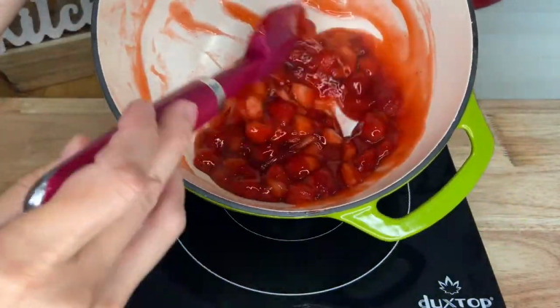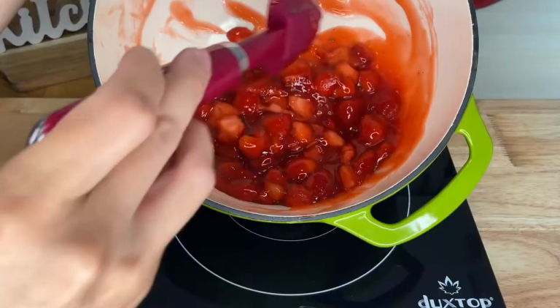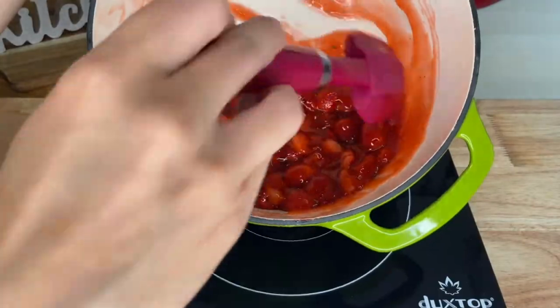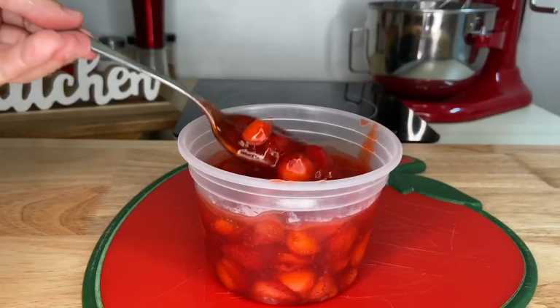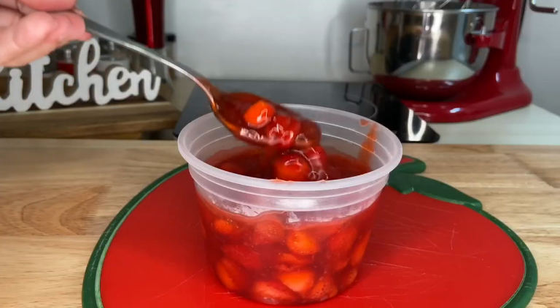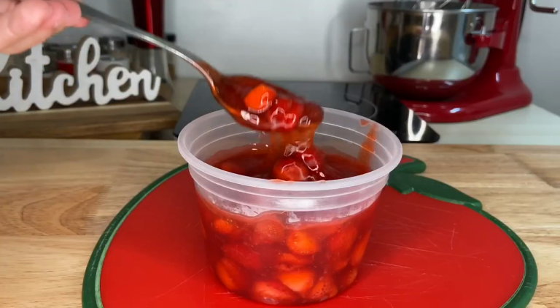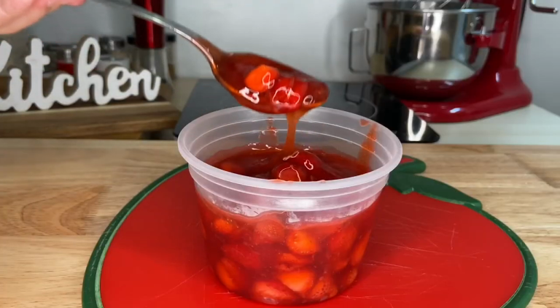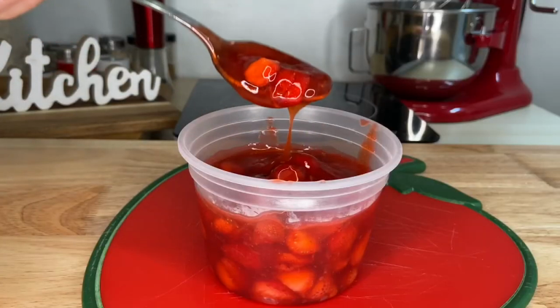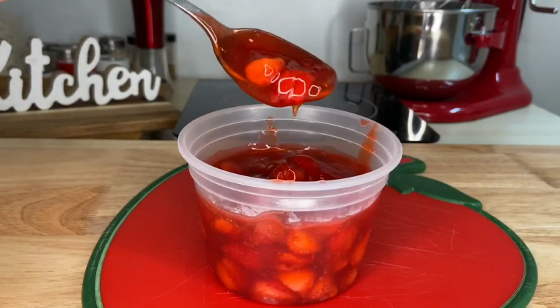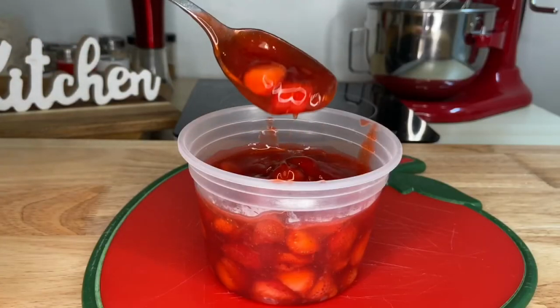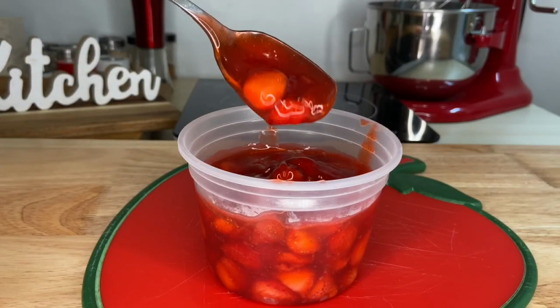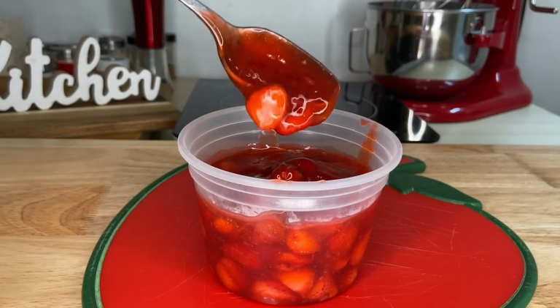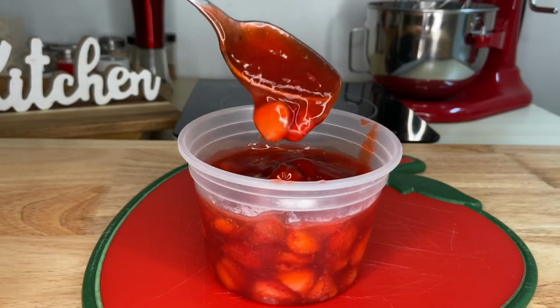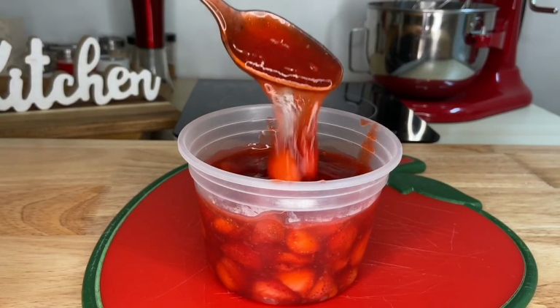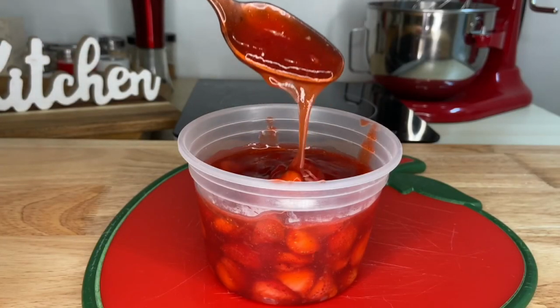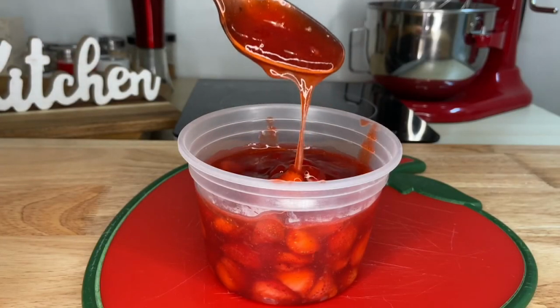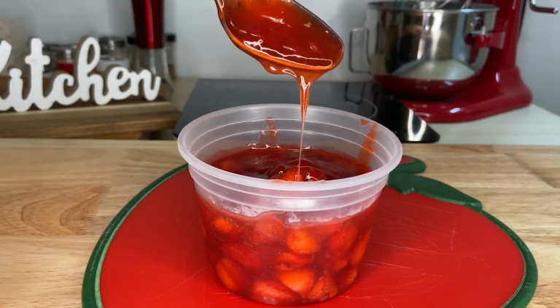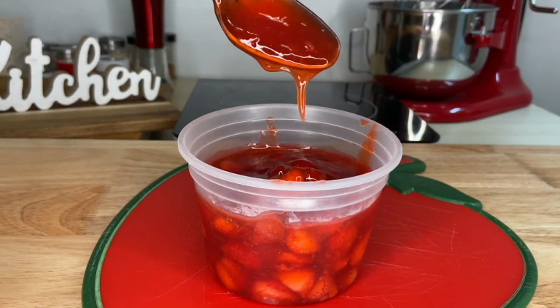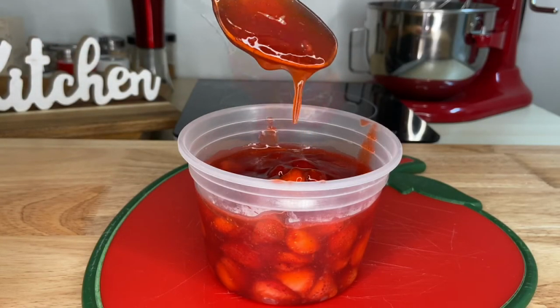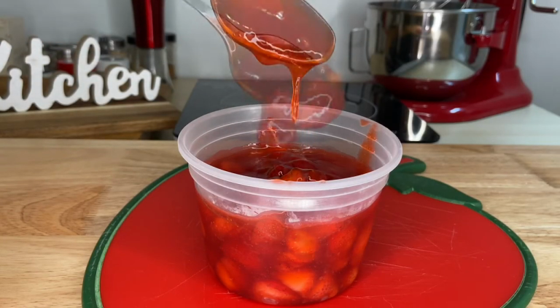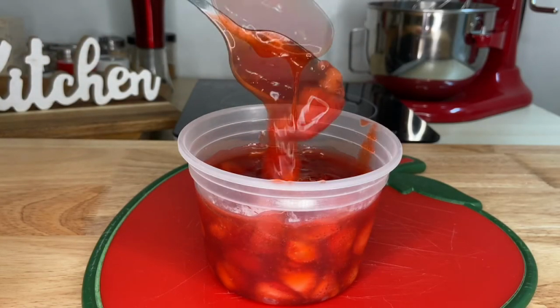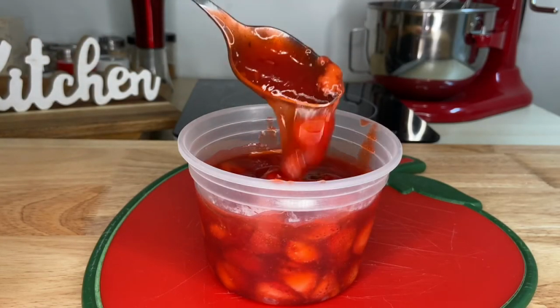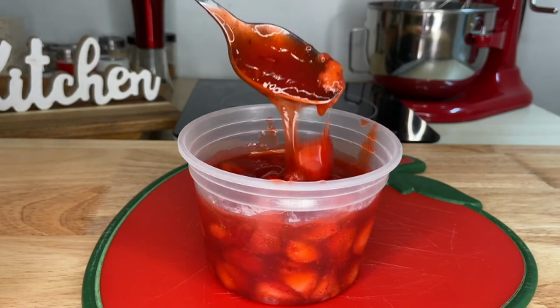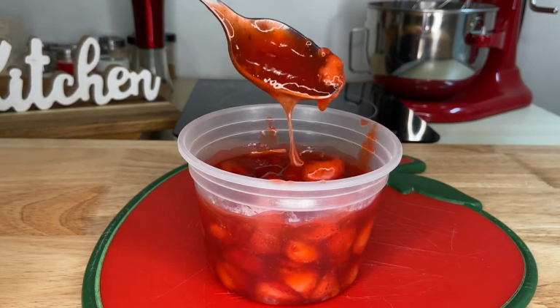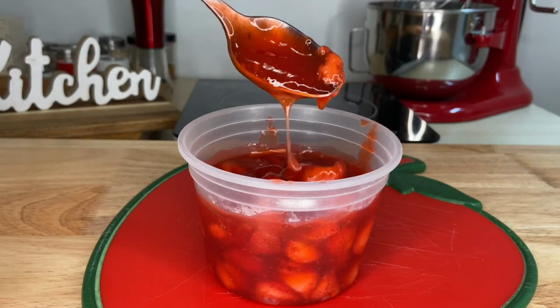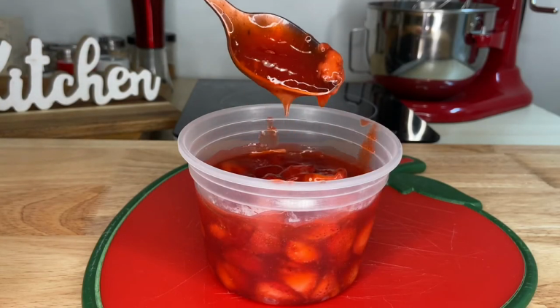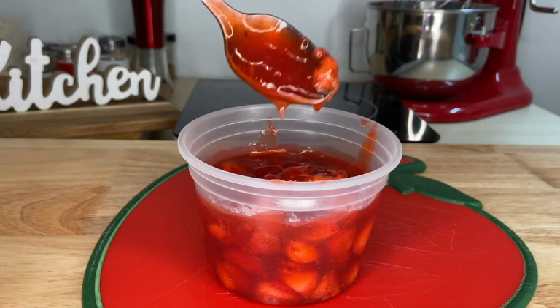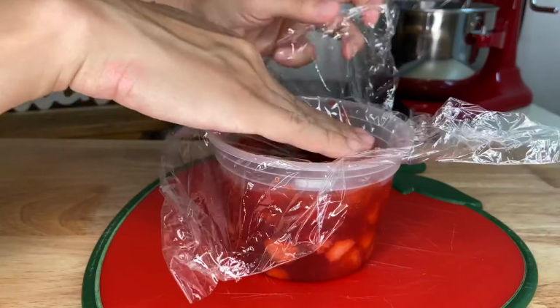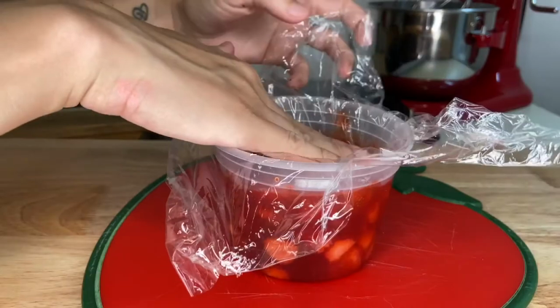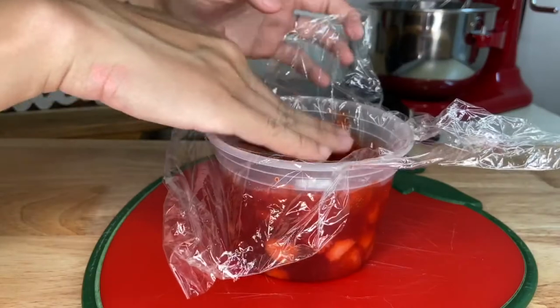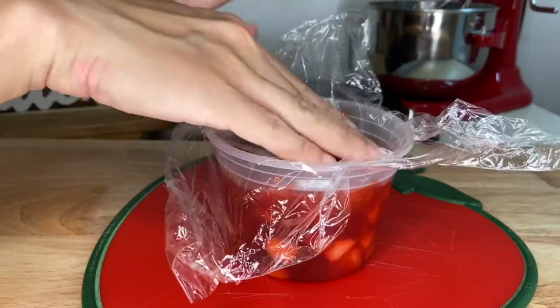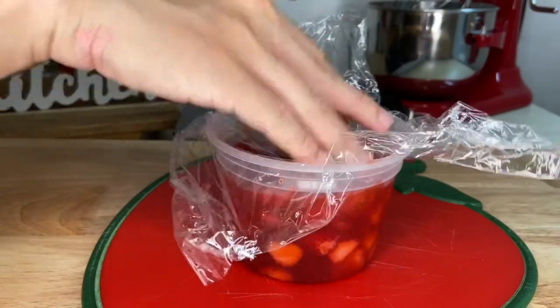After cooking, cover with plastic wrap, store in a container, and refrigerate.